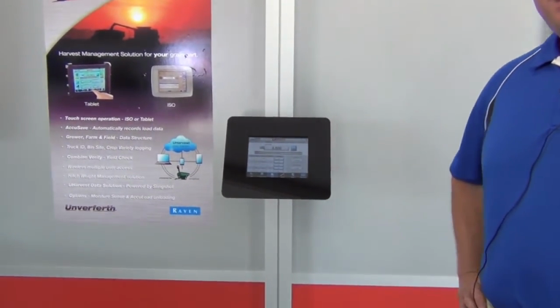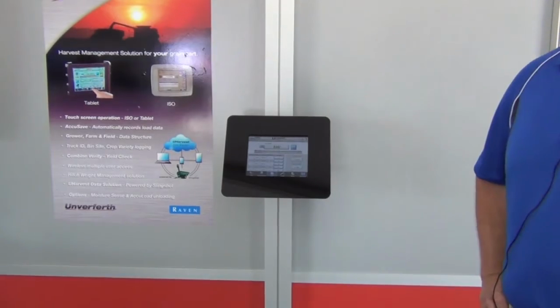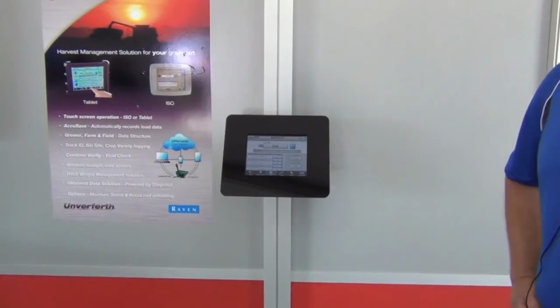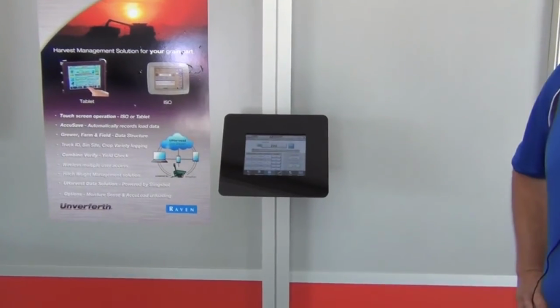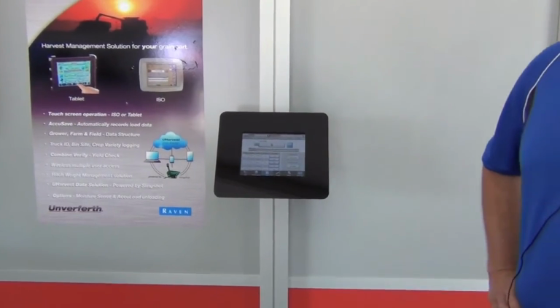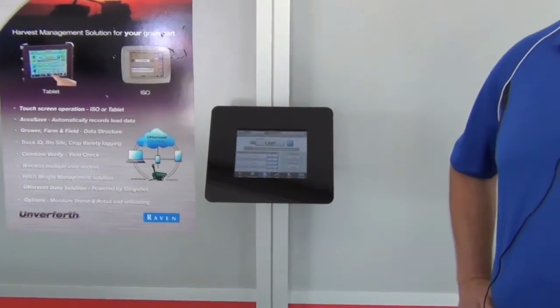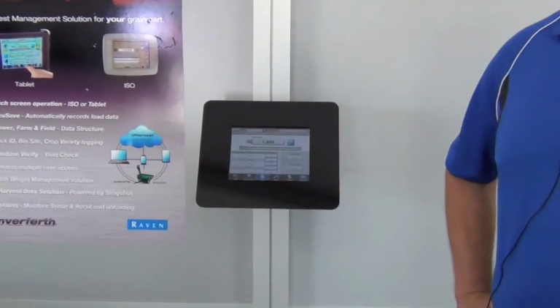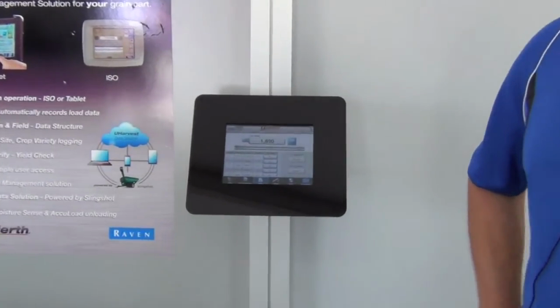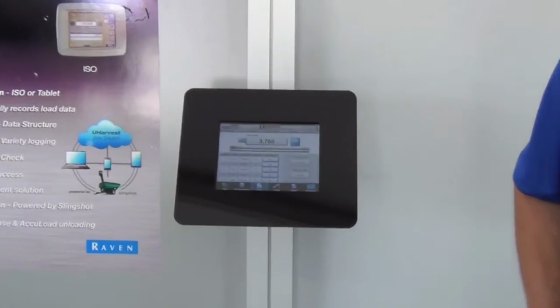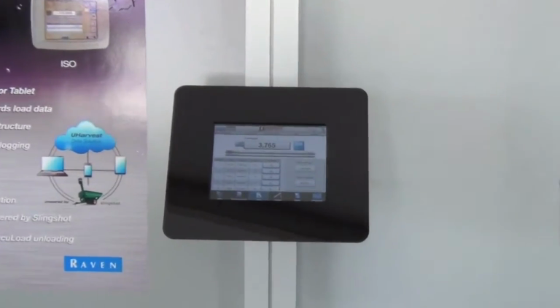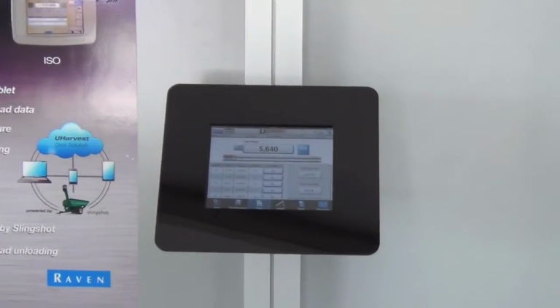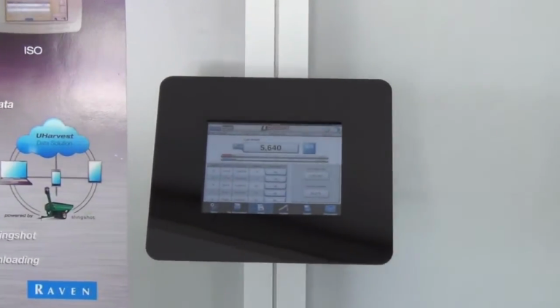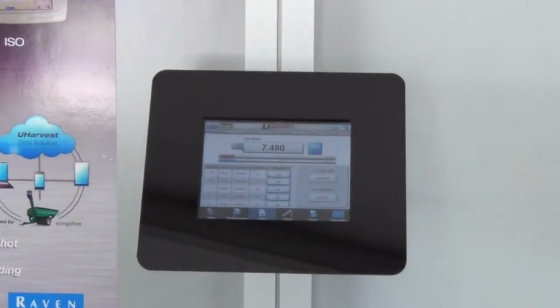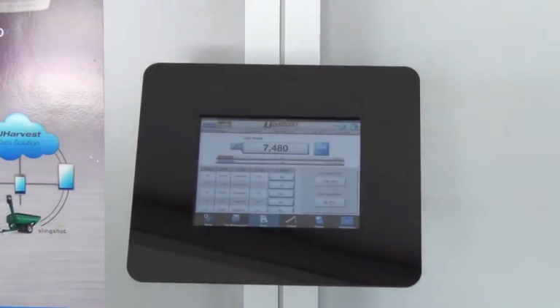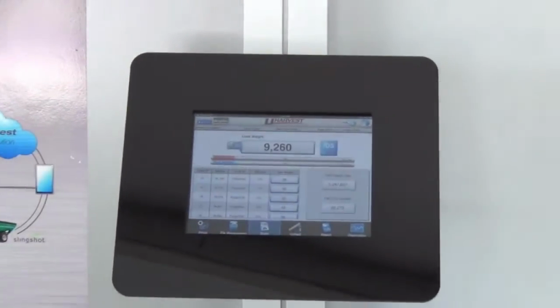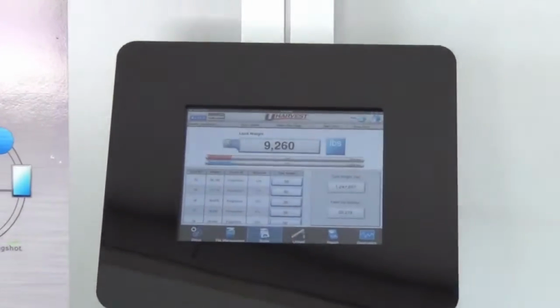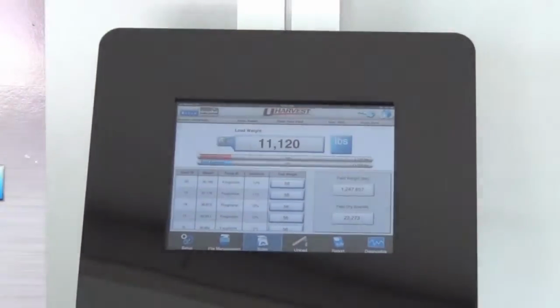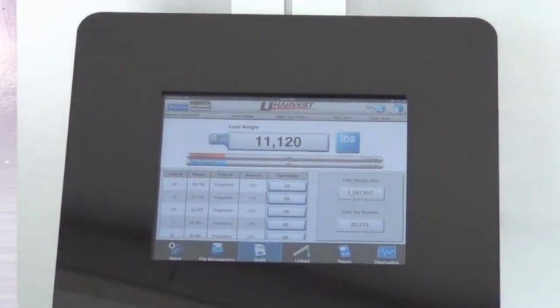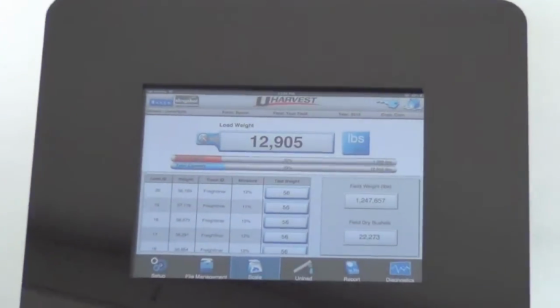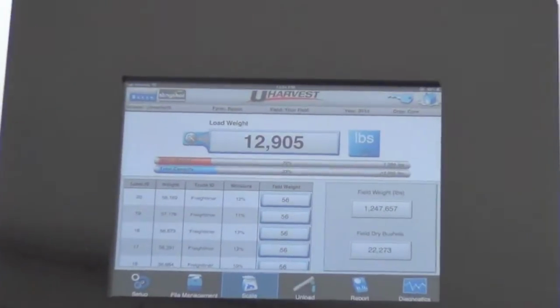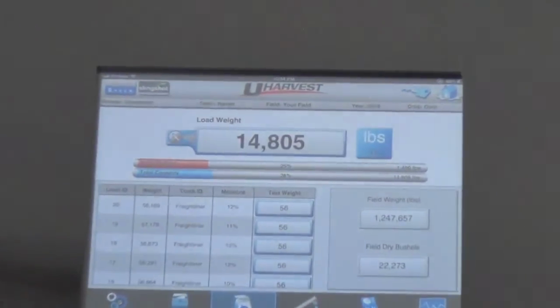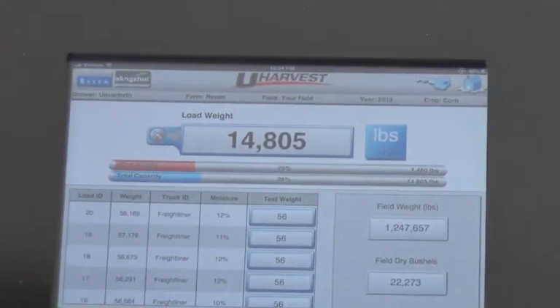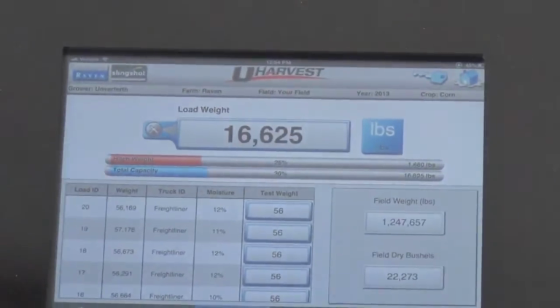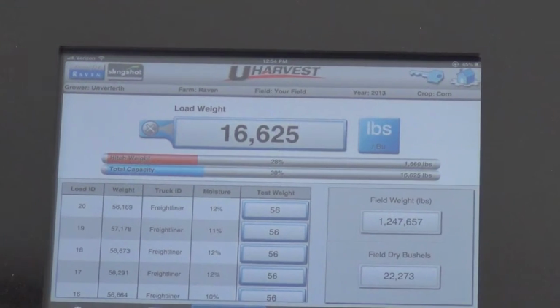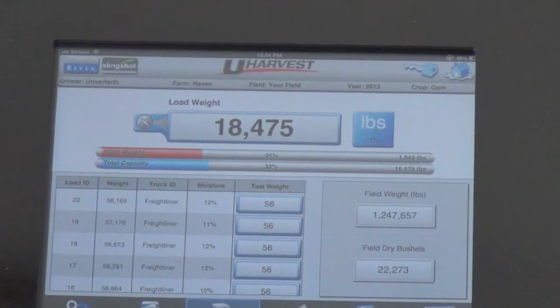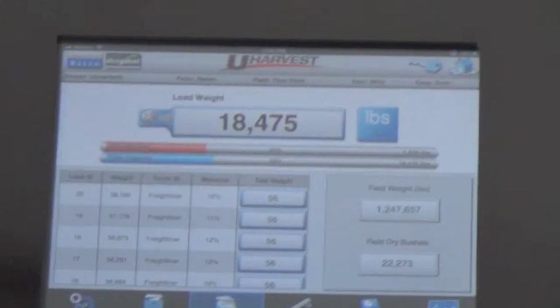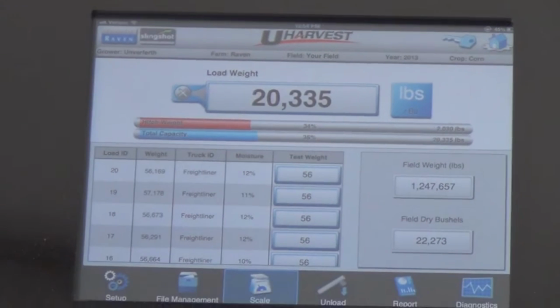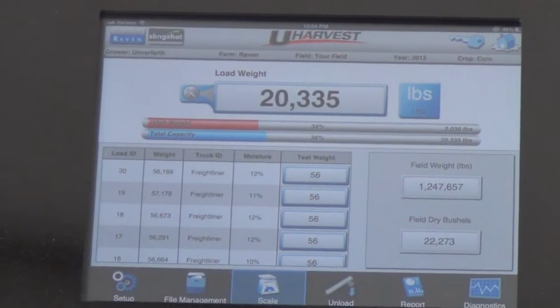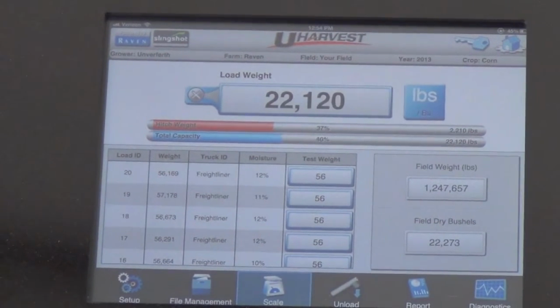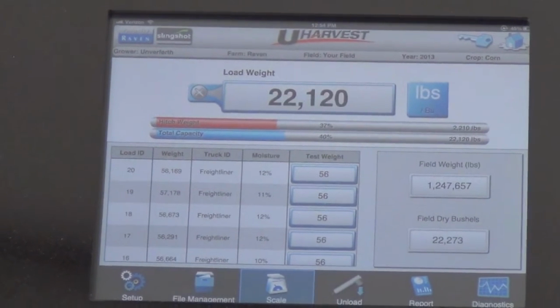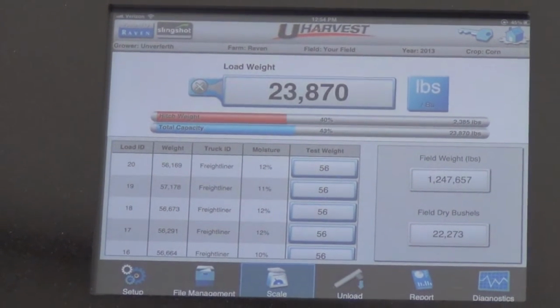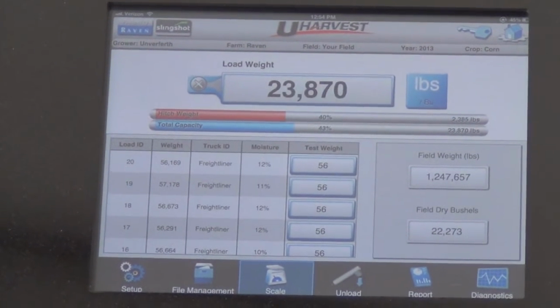There's an optional moisture sensor that gives the average moisture of that grain cart load.